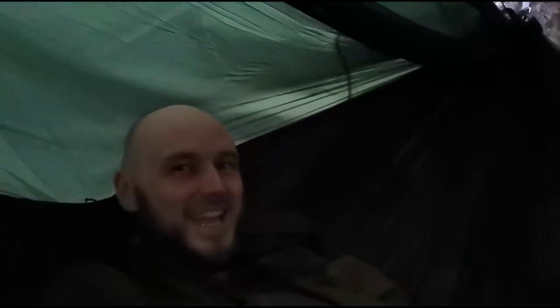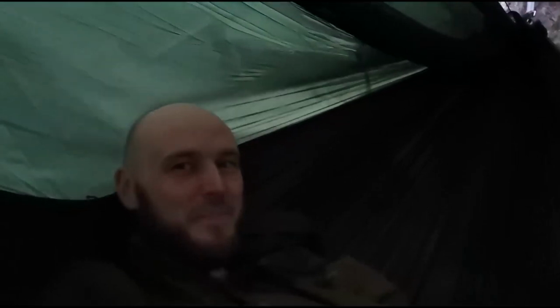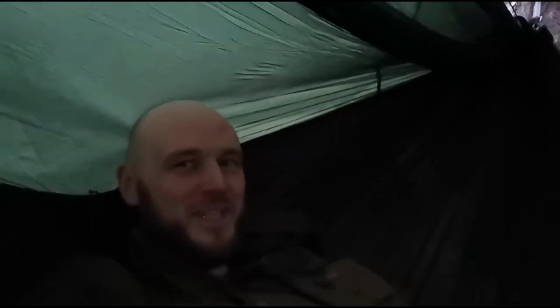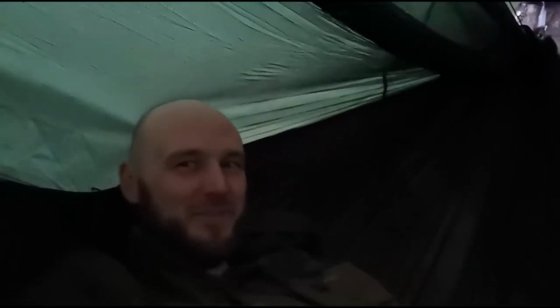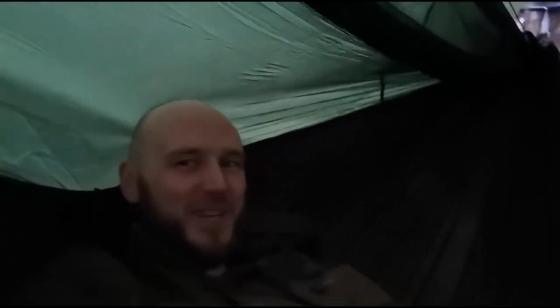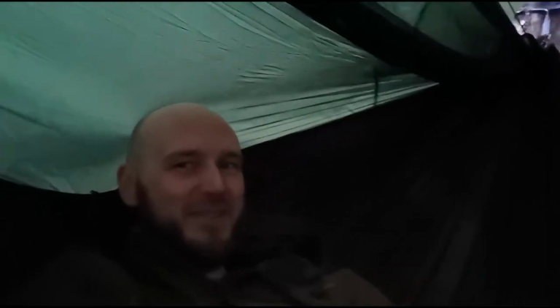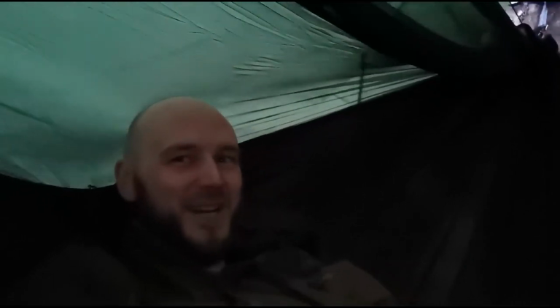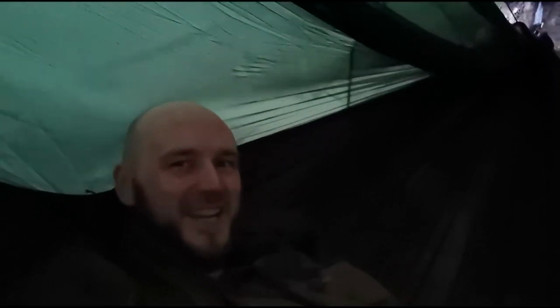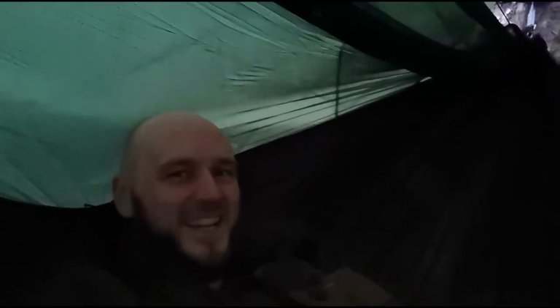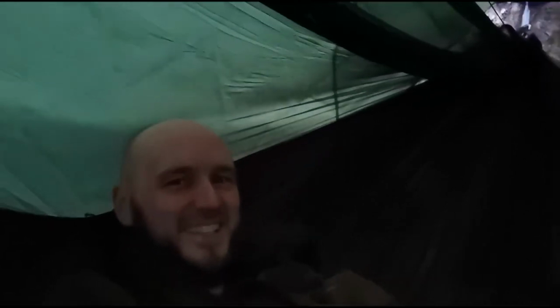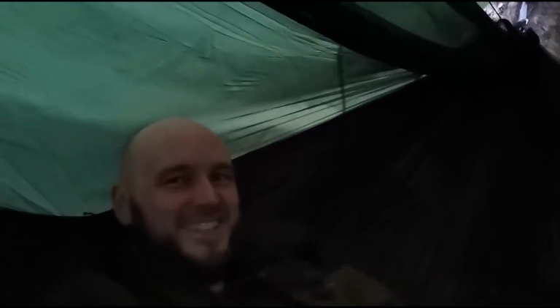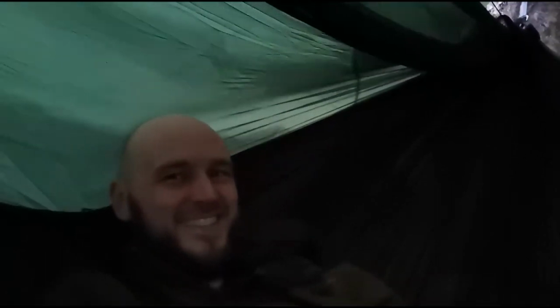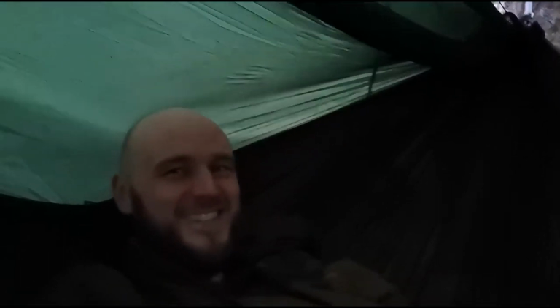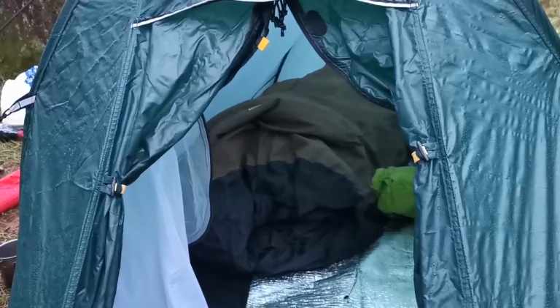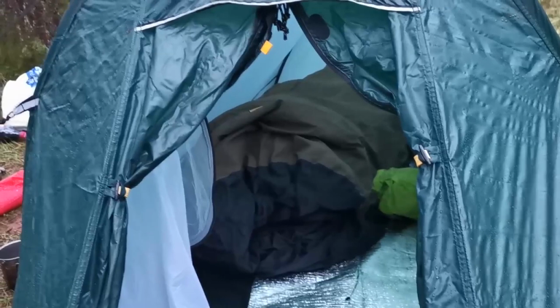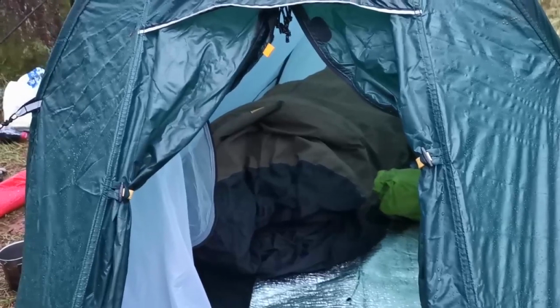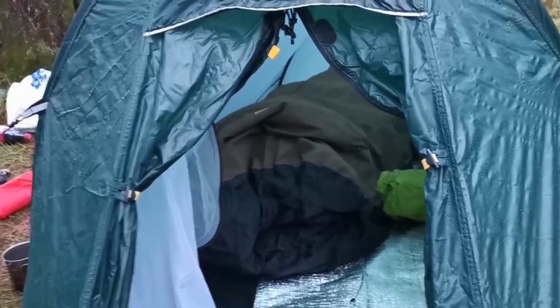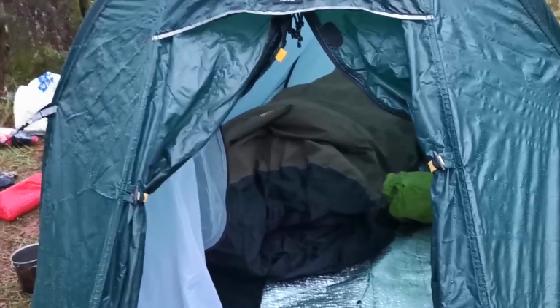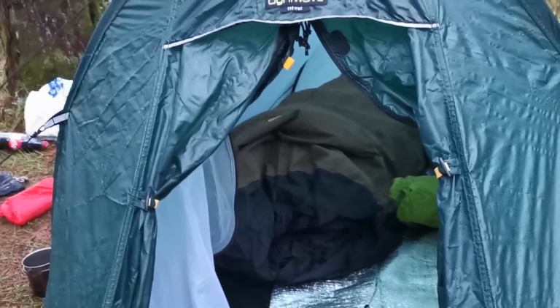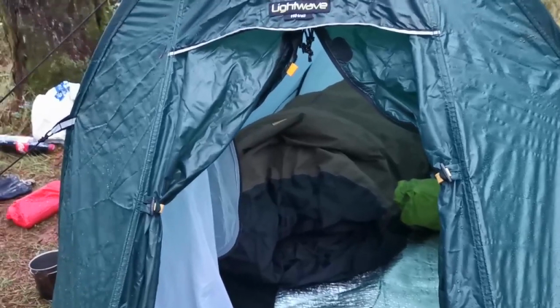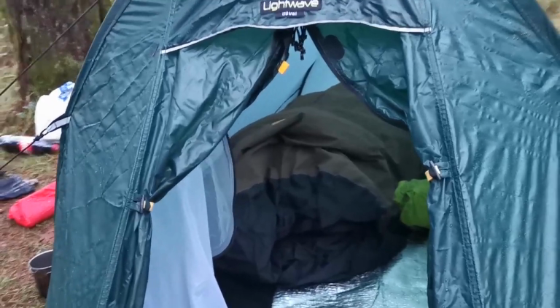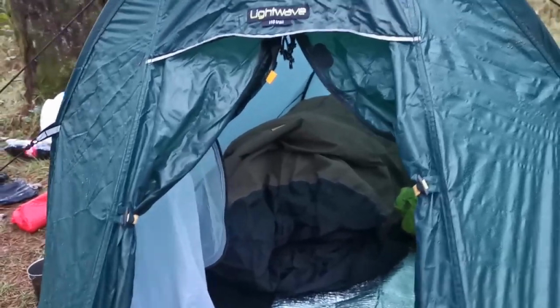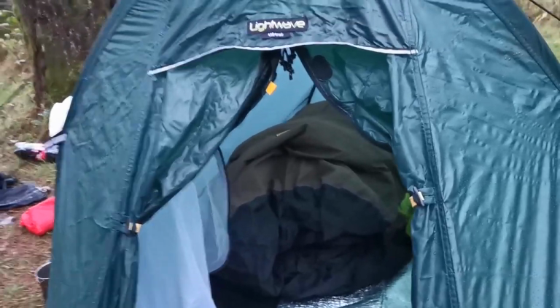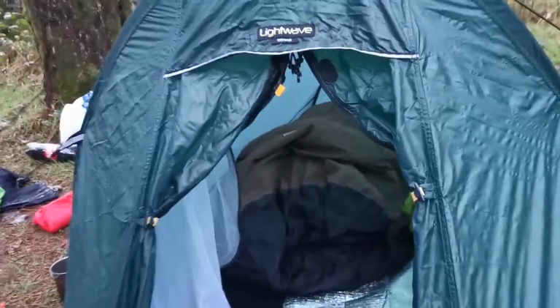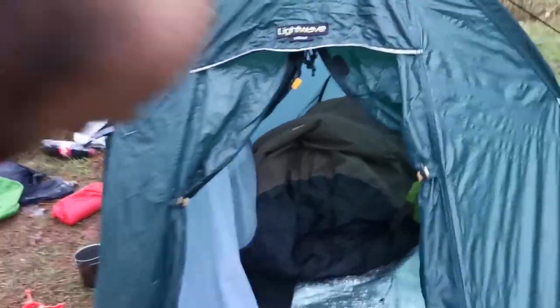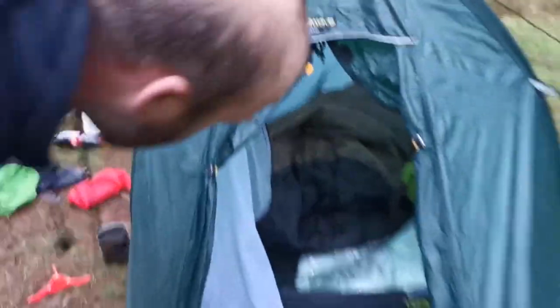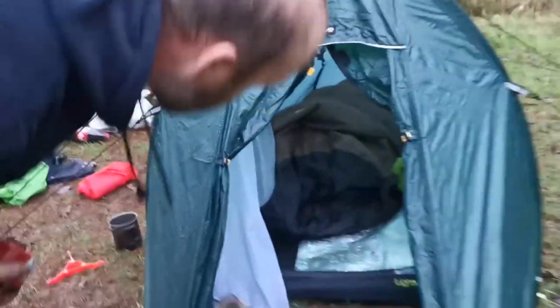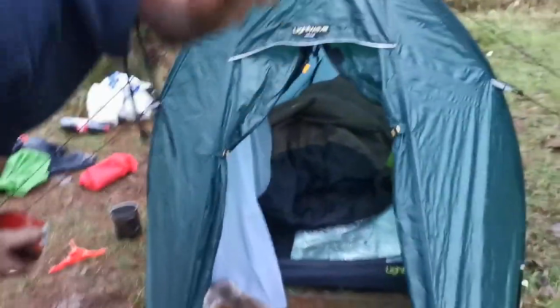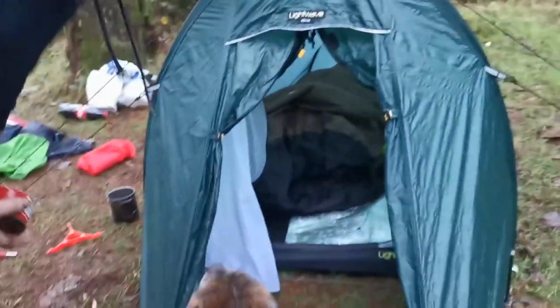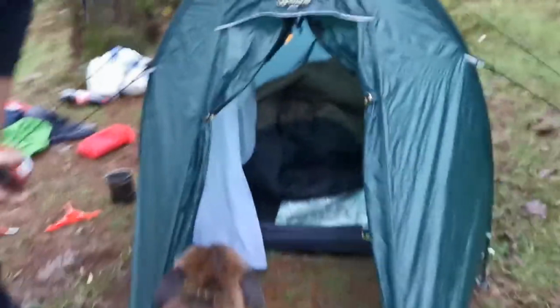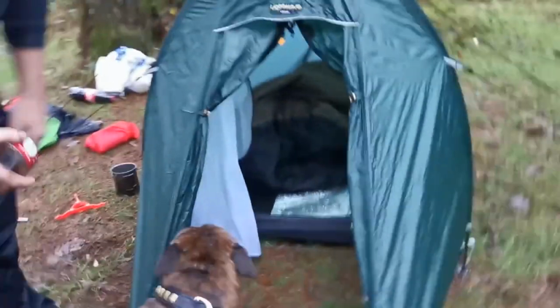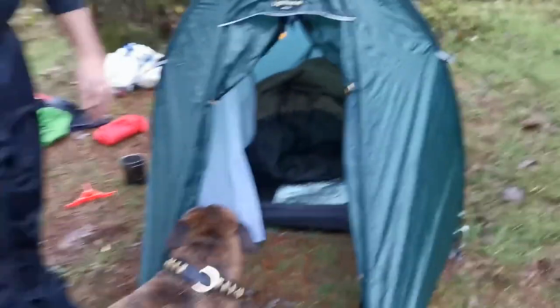Happy as a pig in muck. You'll be warm in that bag. What is it? A bivvy? That's a bivvy over there.